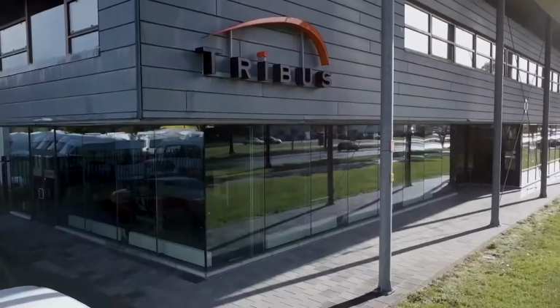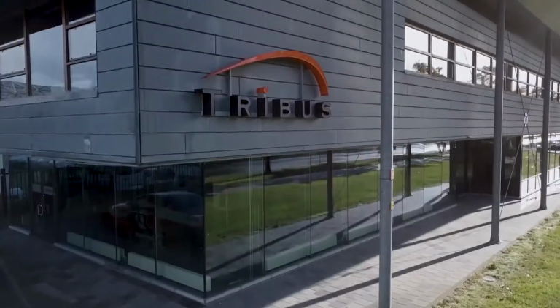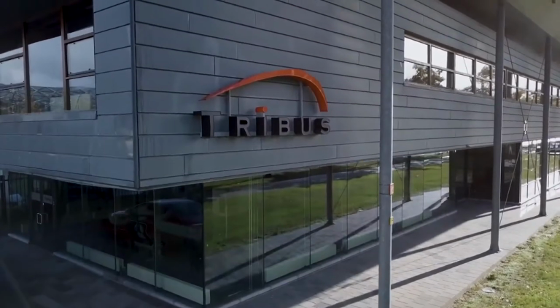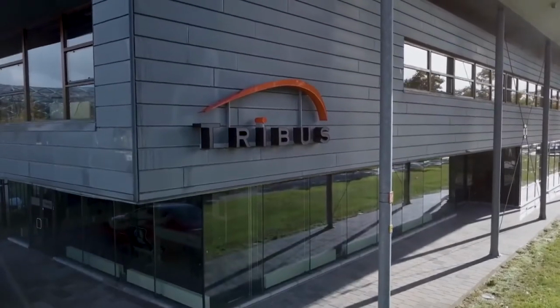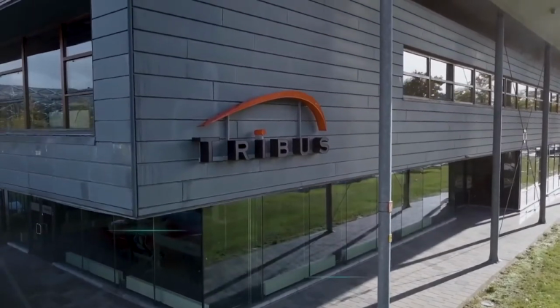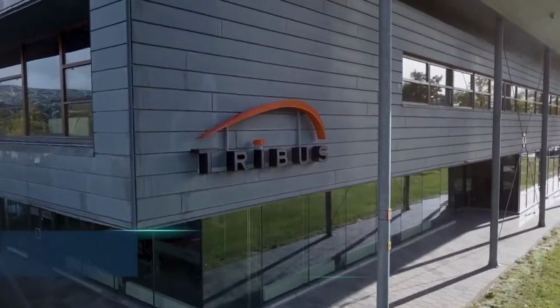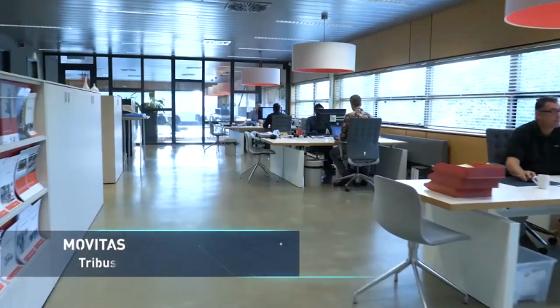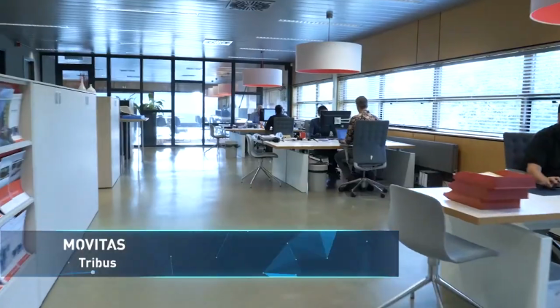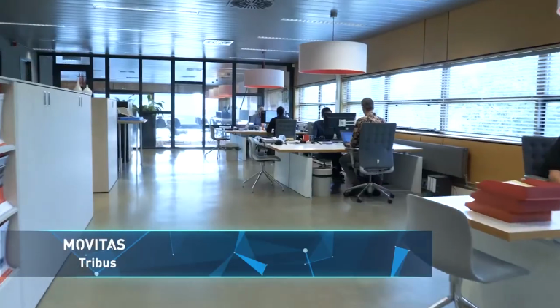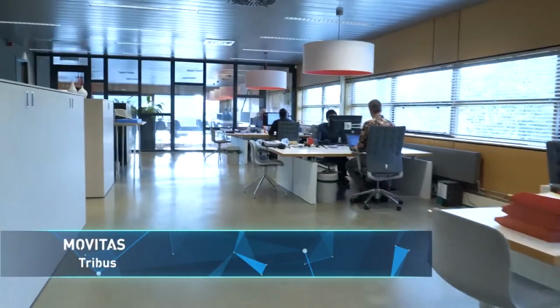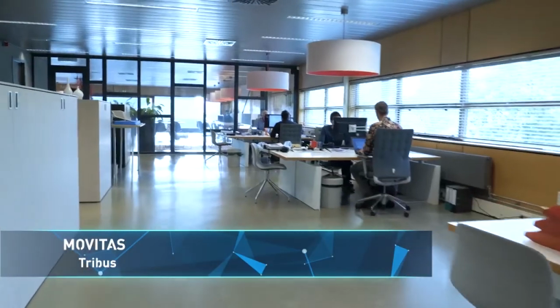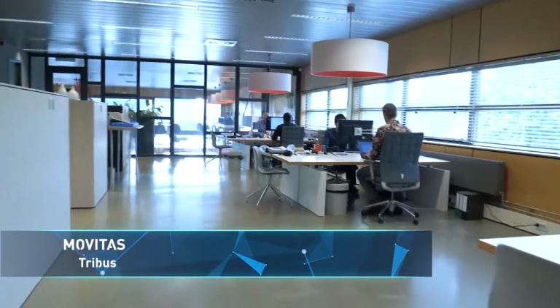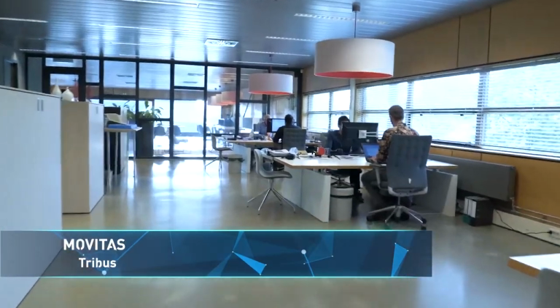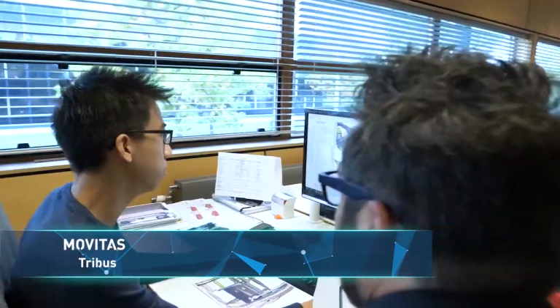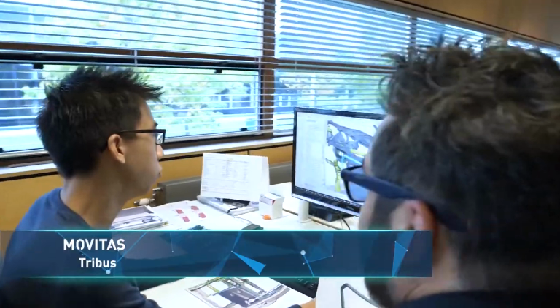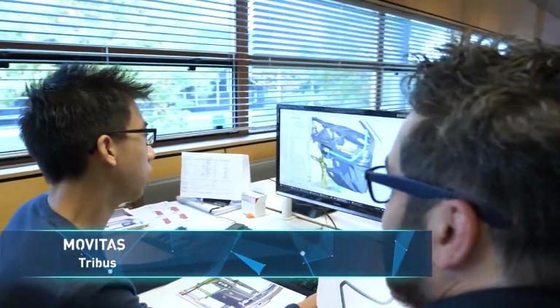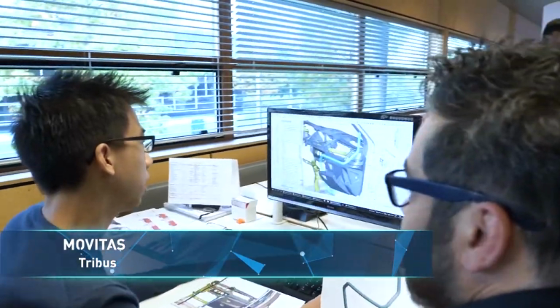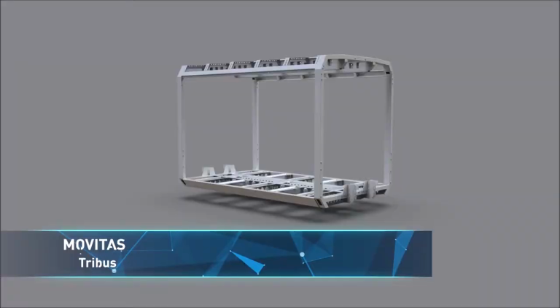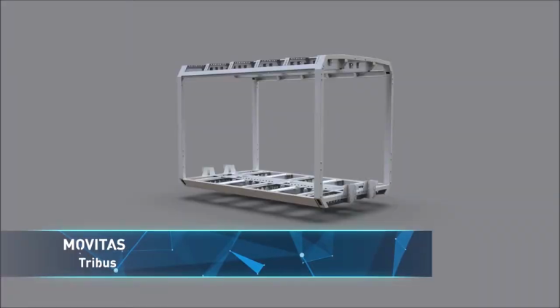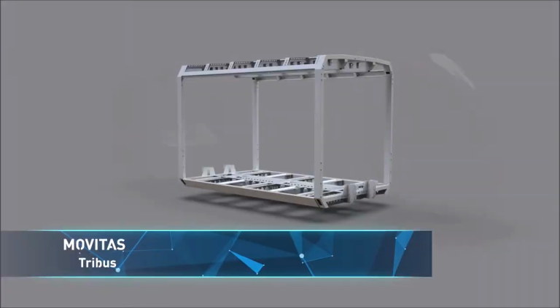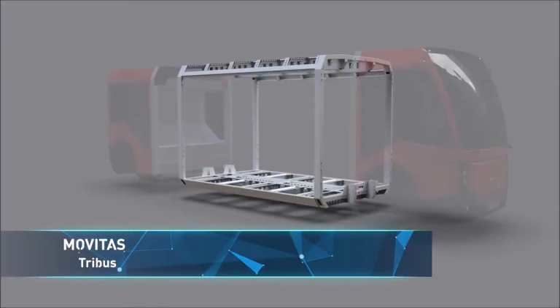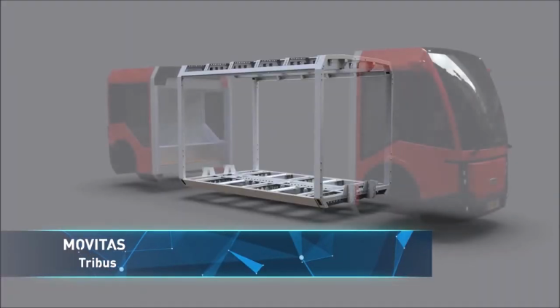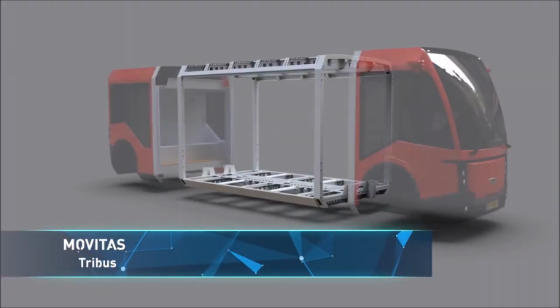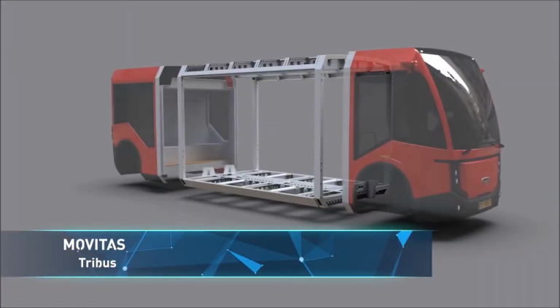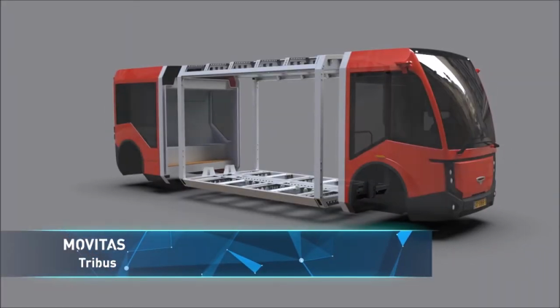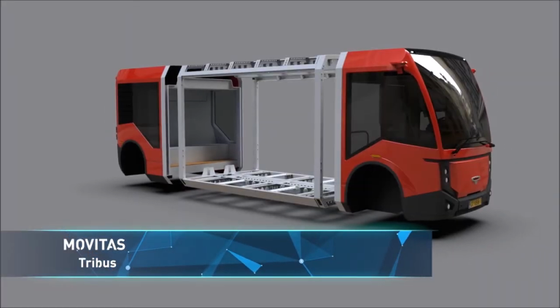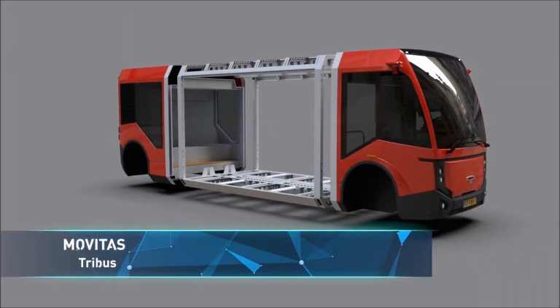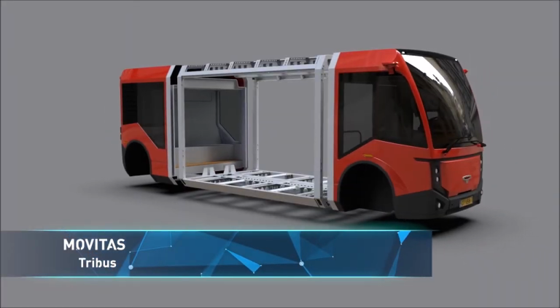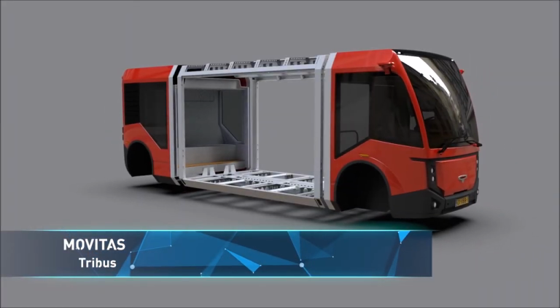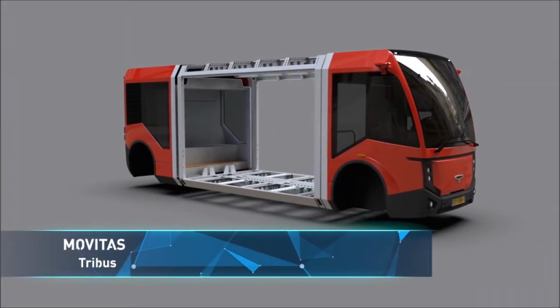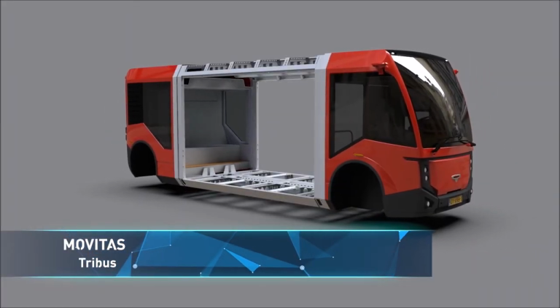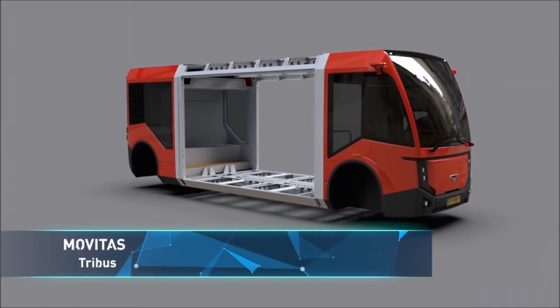The Dutch company Tribus introduces a sustainable and 100% electrical city bus, Movitas.